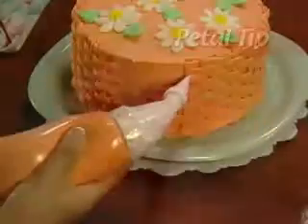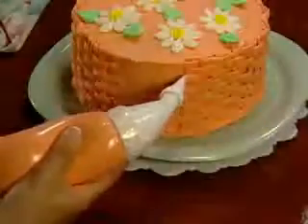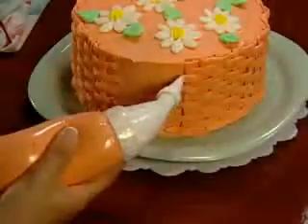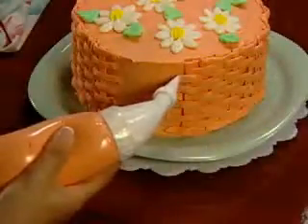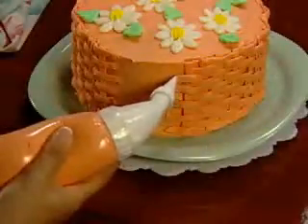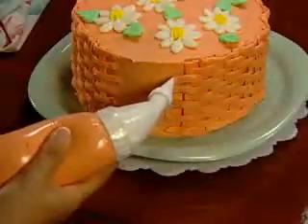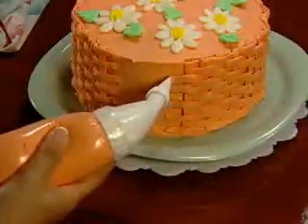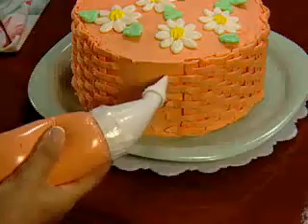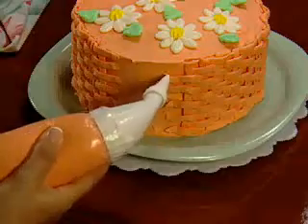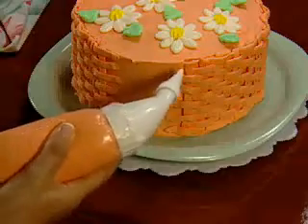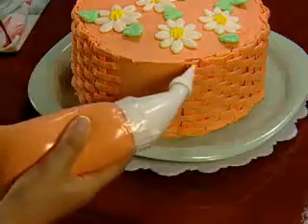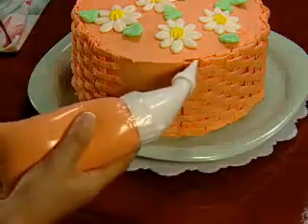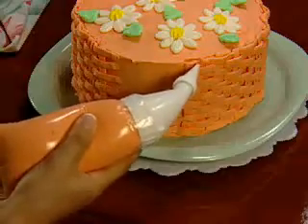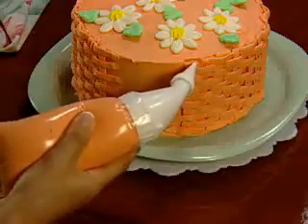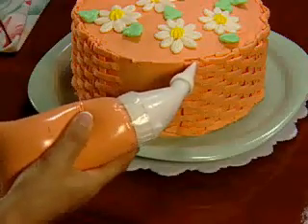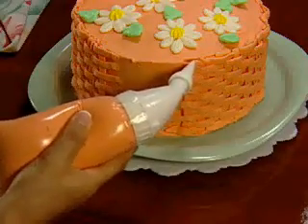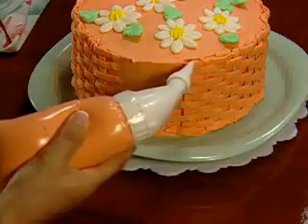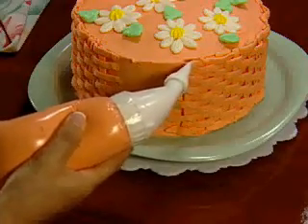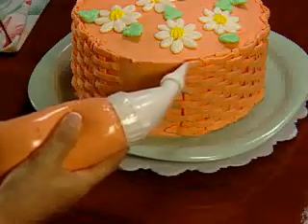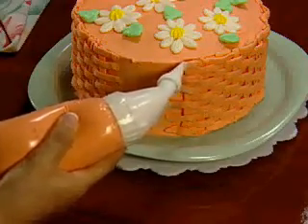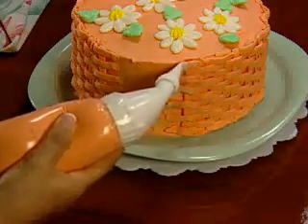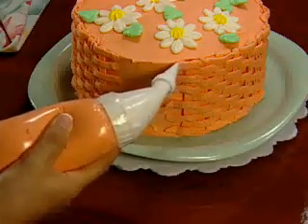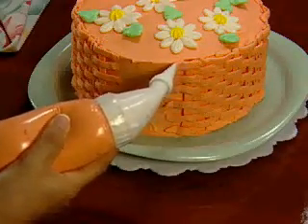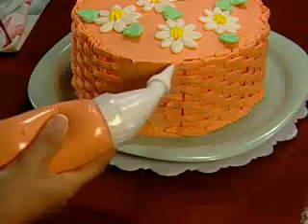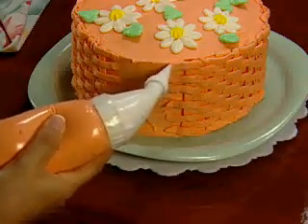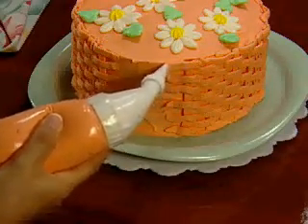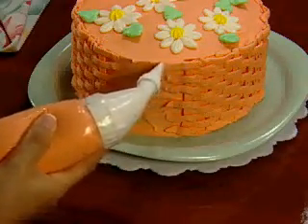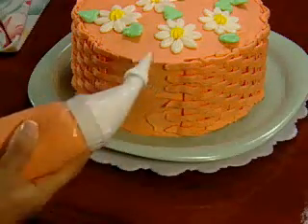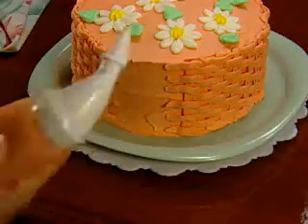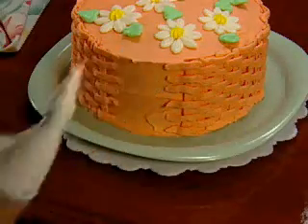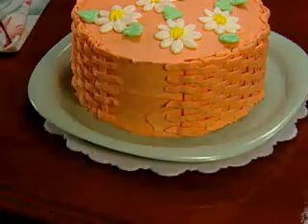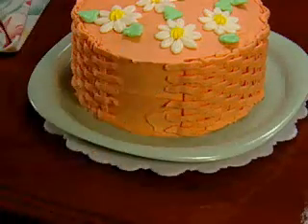Imagine being able to create gorgeous accents like this. It's so easy you only need one hand to do it.